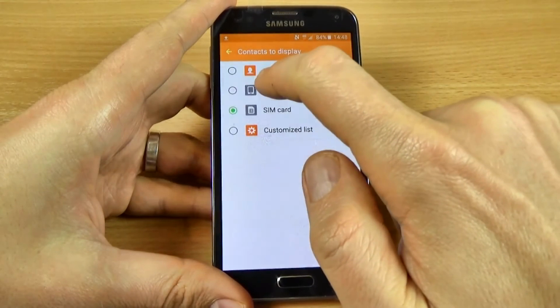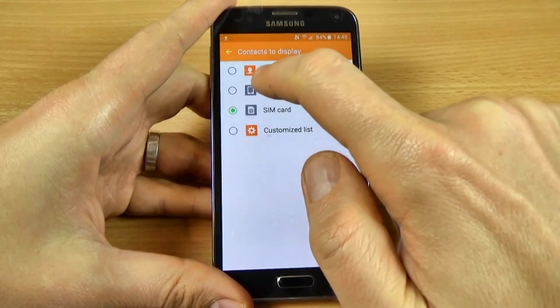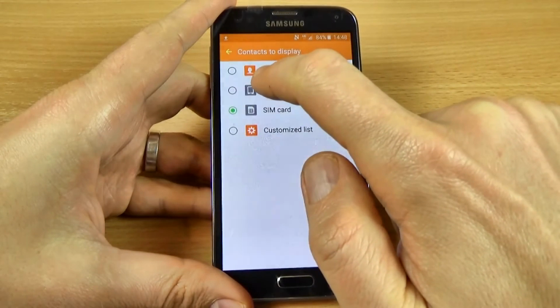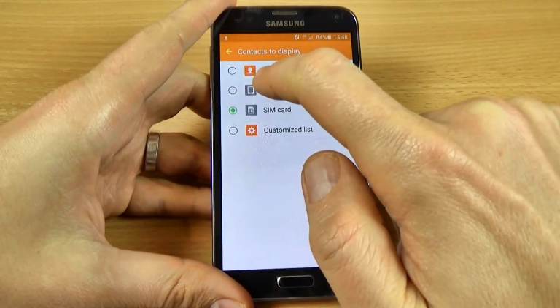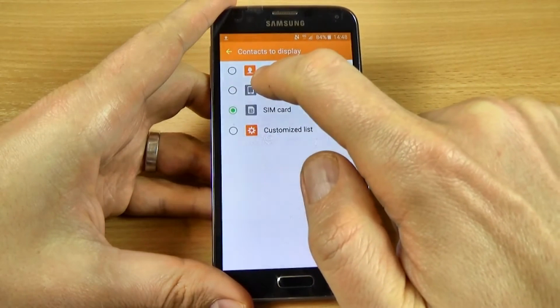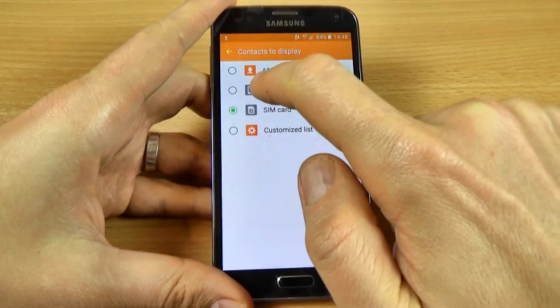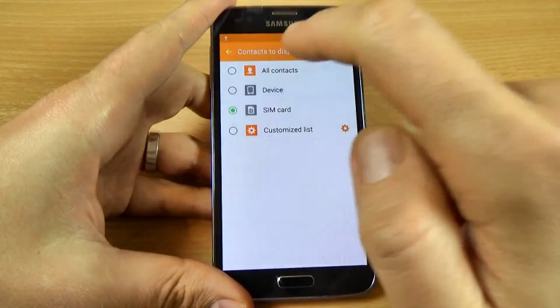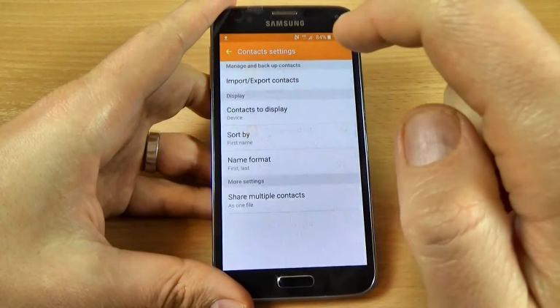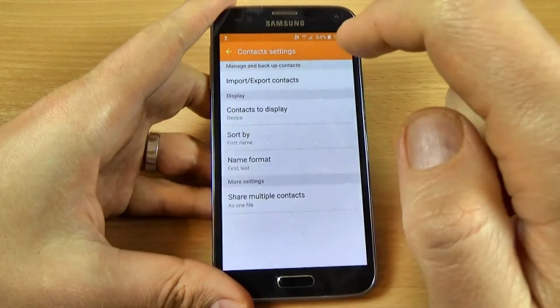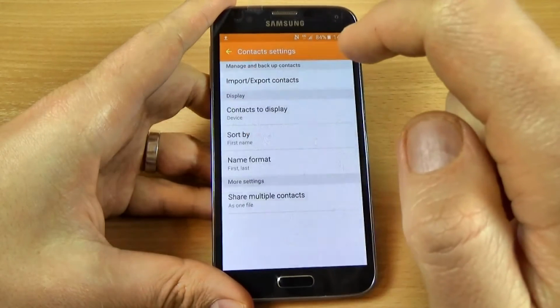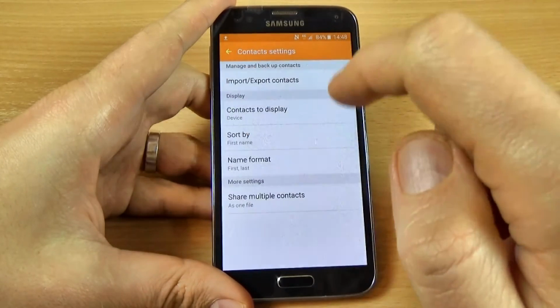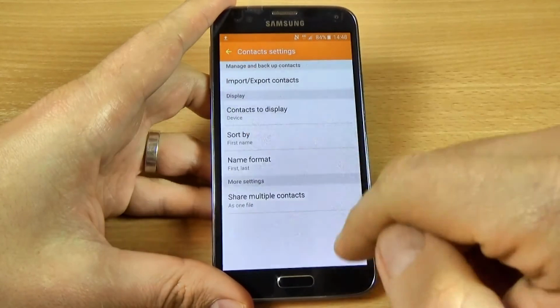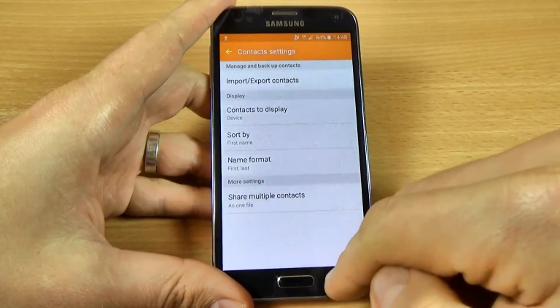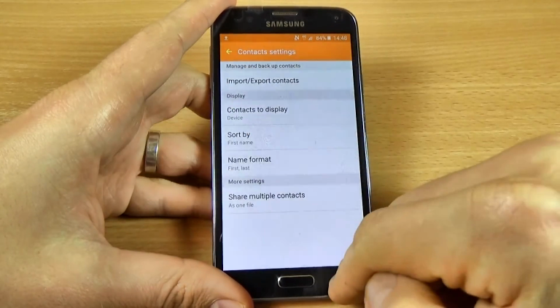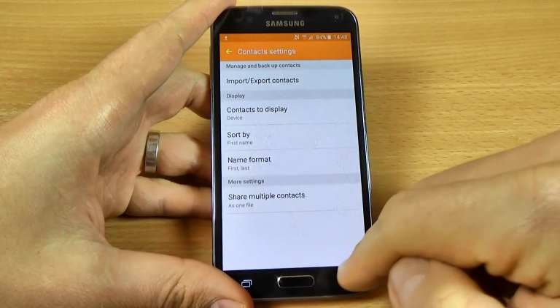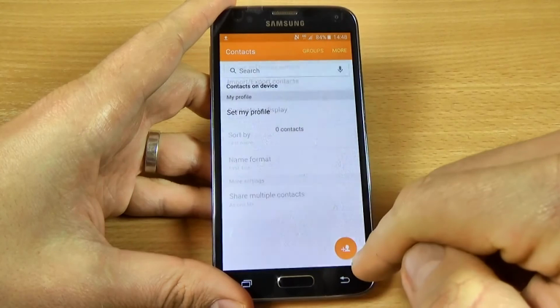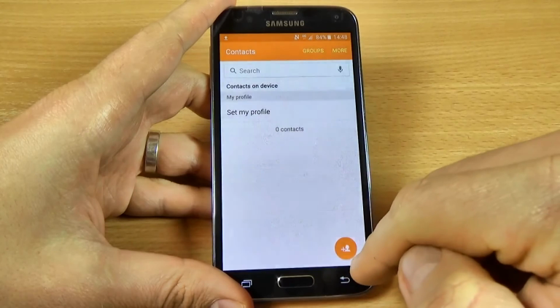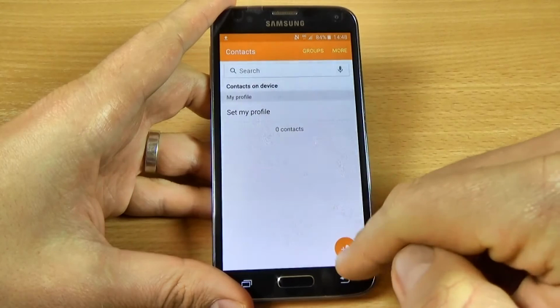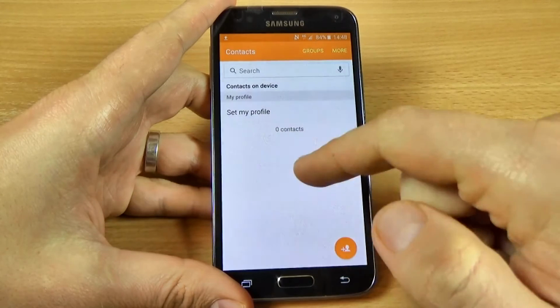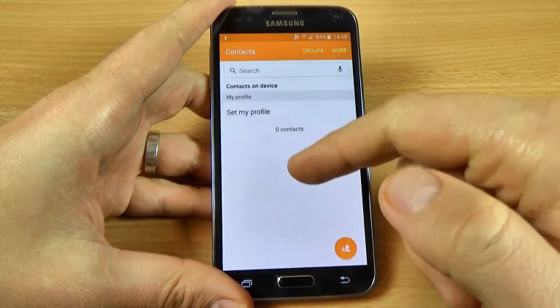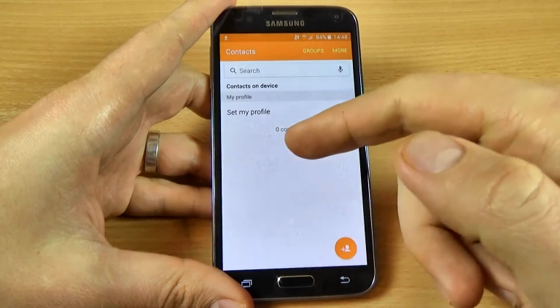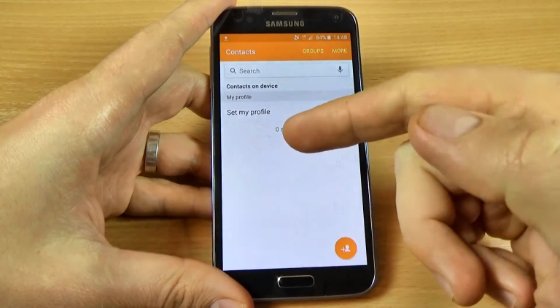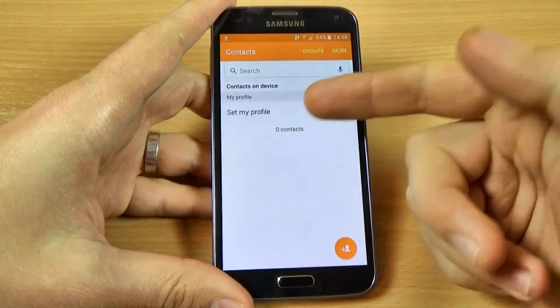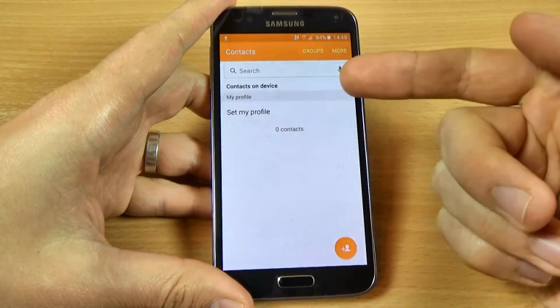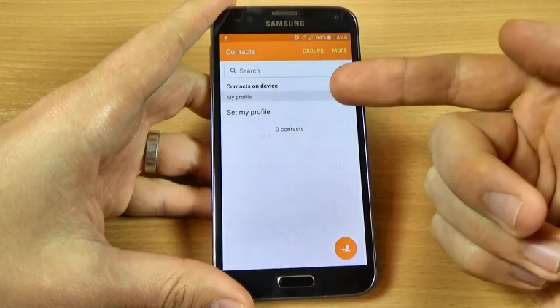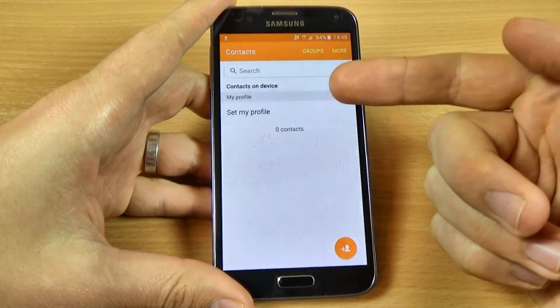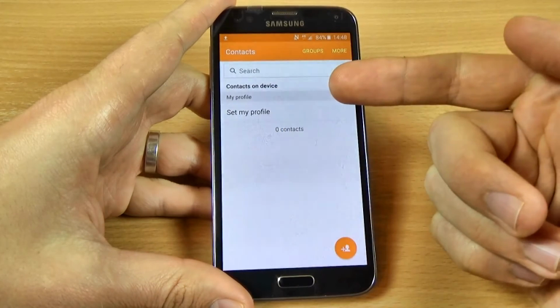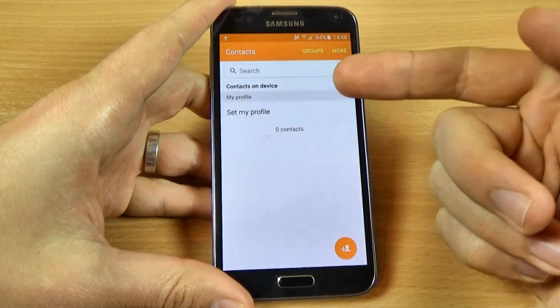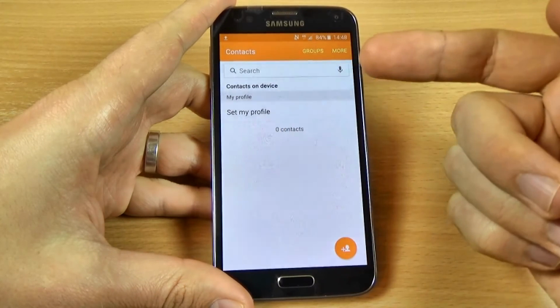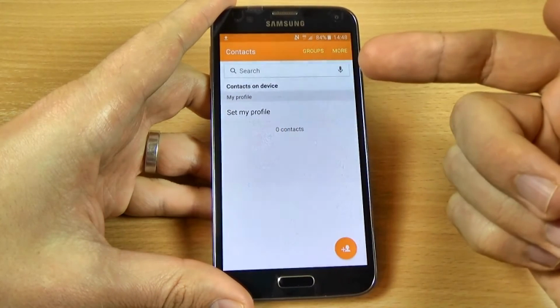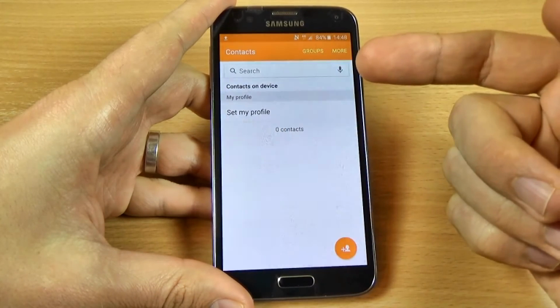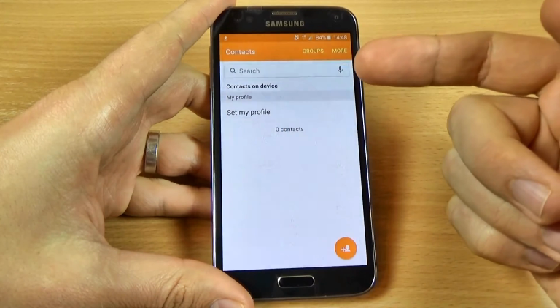Select device and go back — and there is no contact.